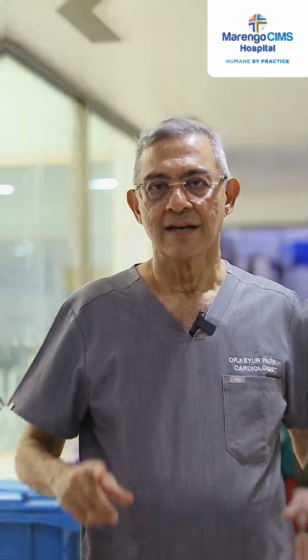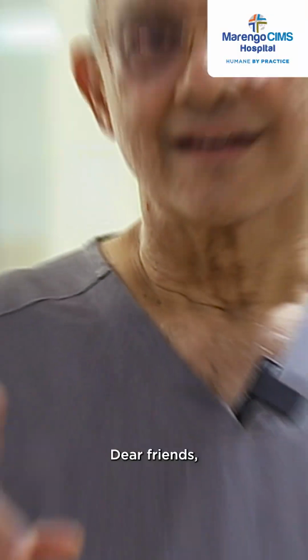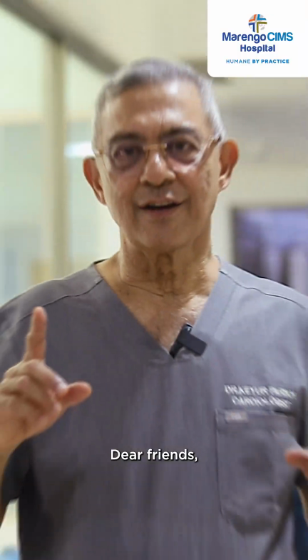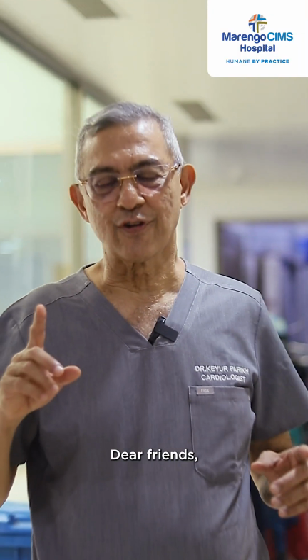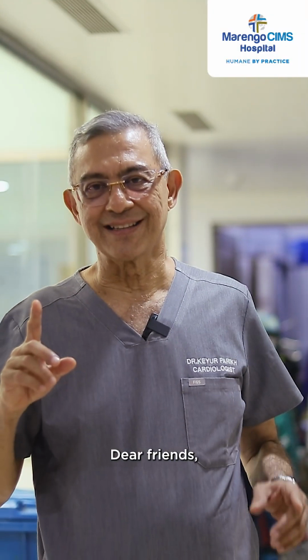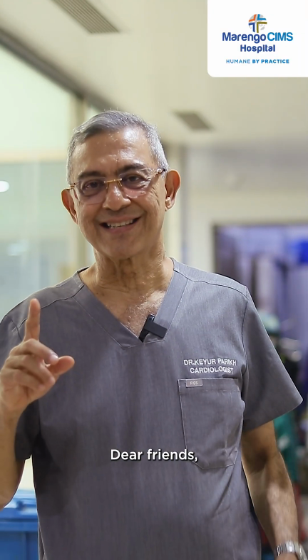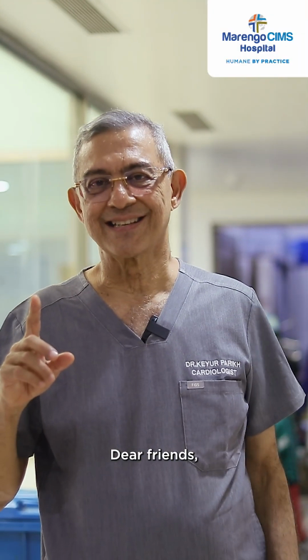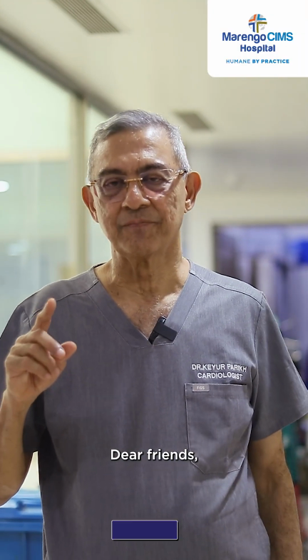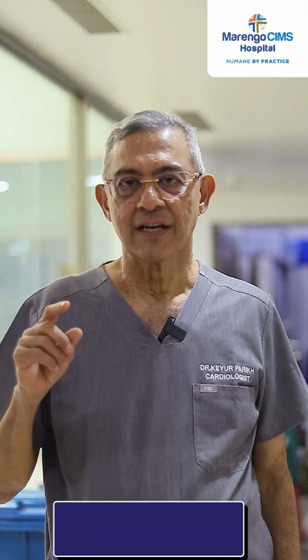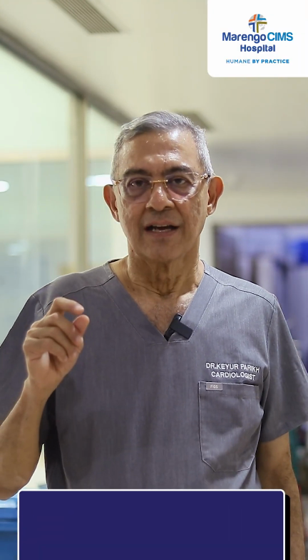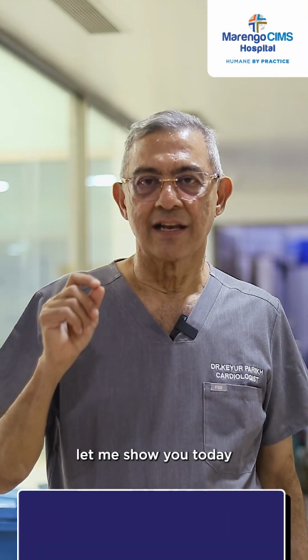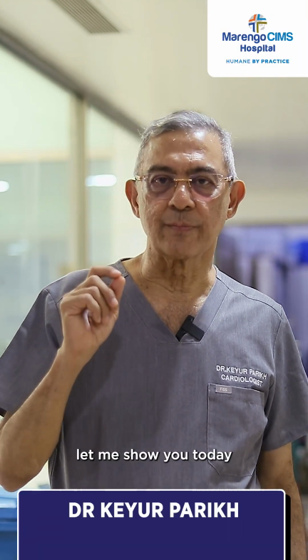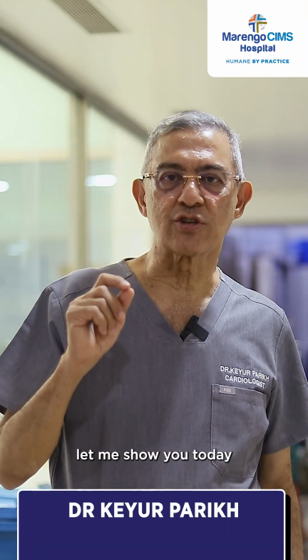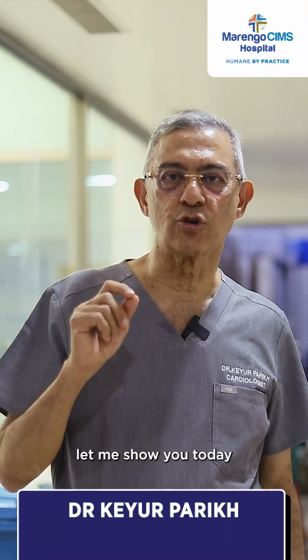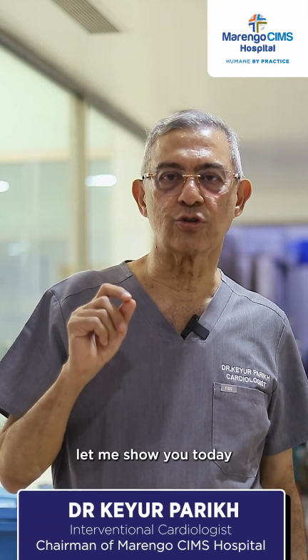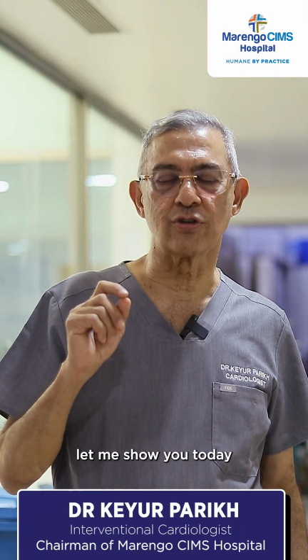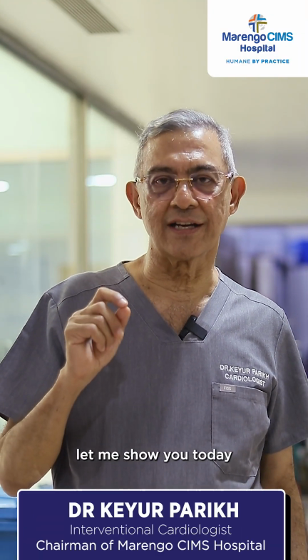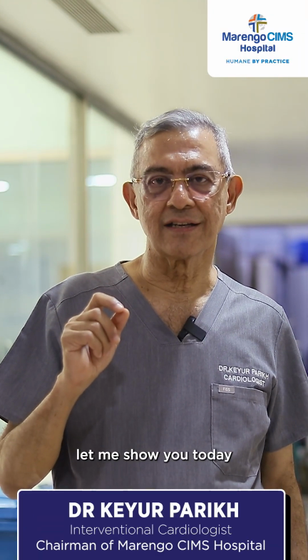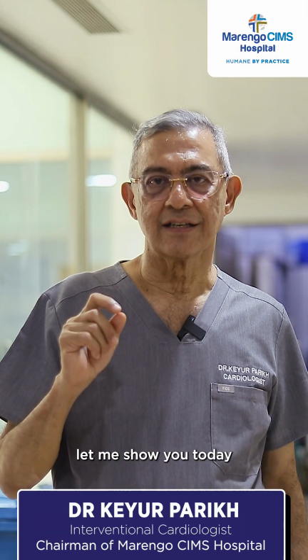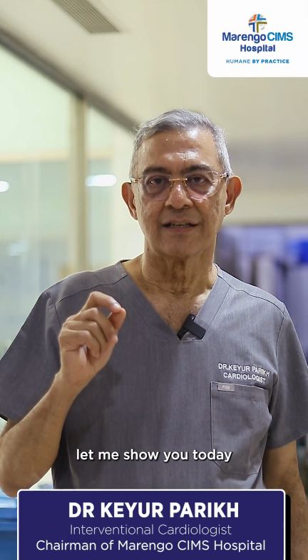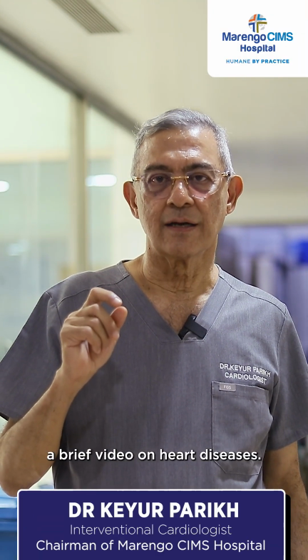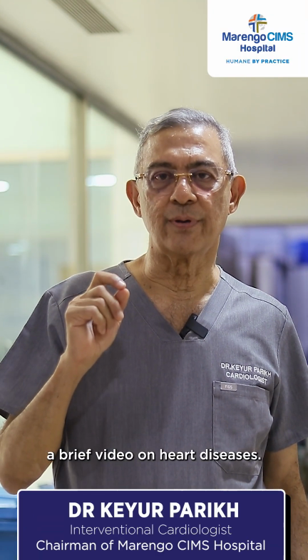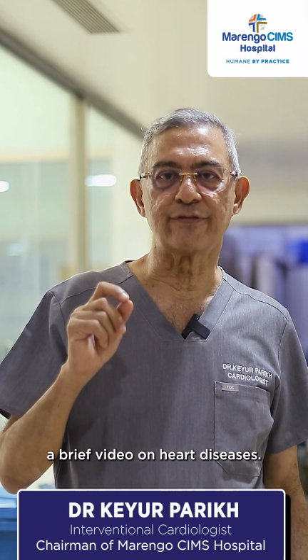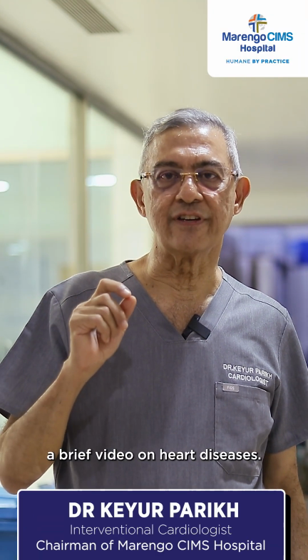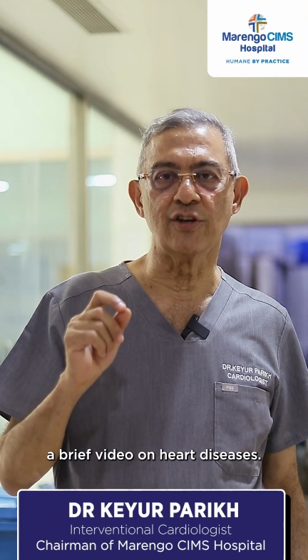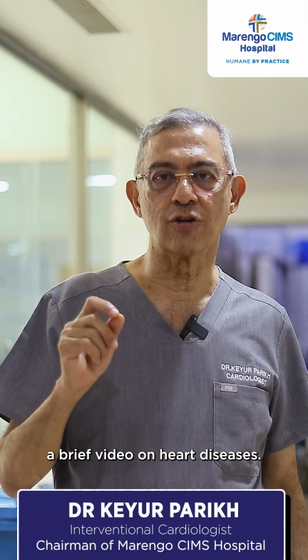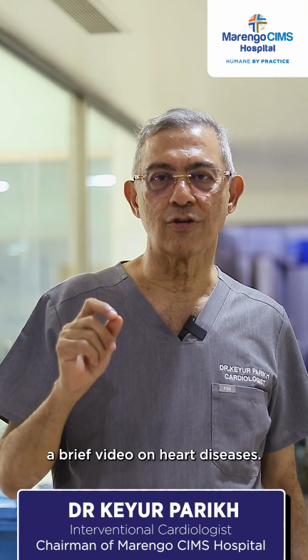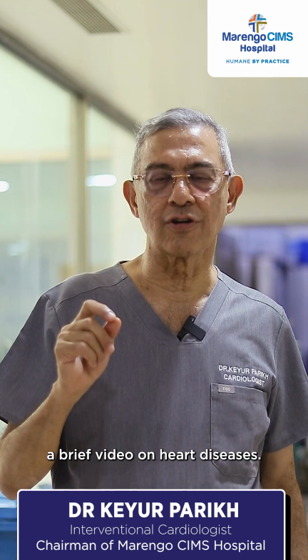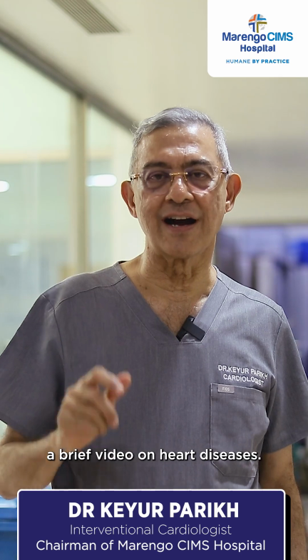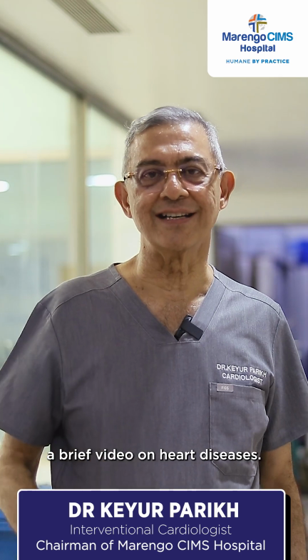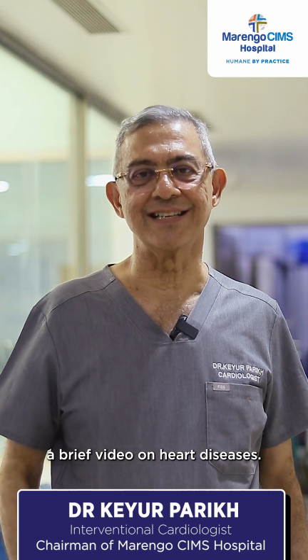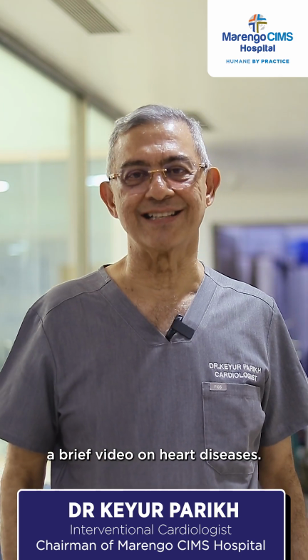Dear friends, let me show you today a brief video on heart diseases.